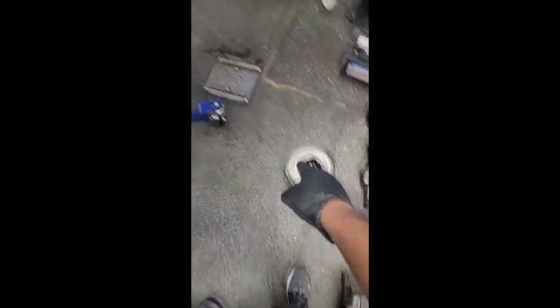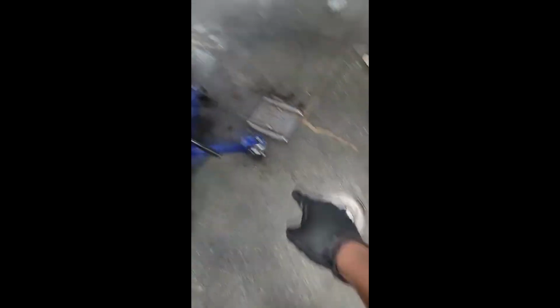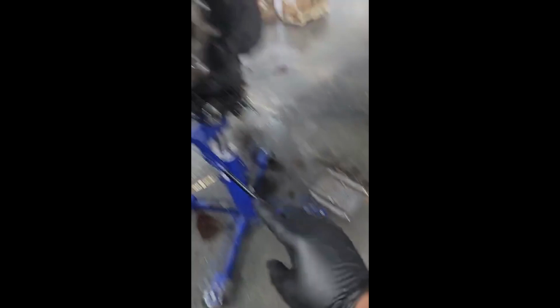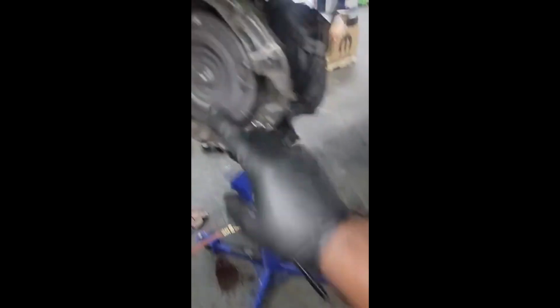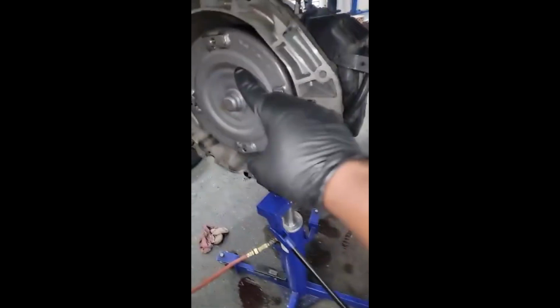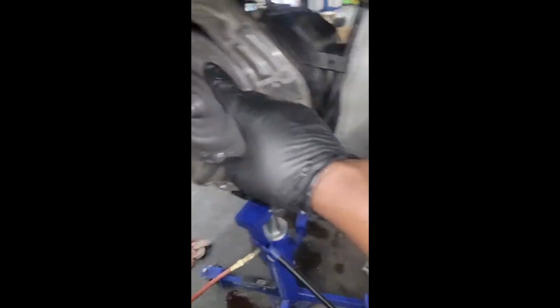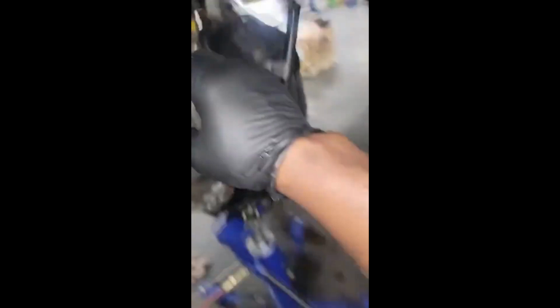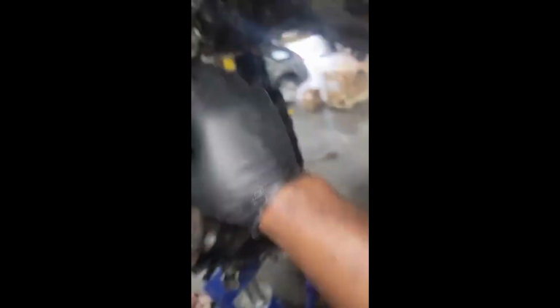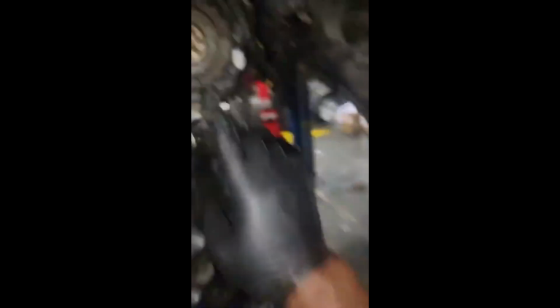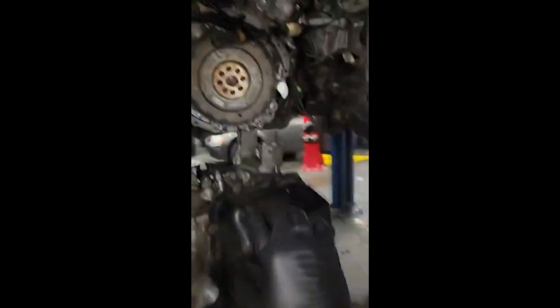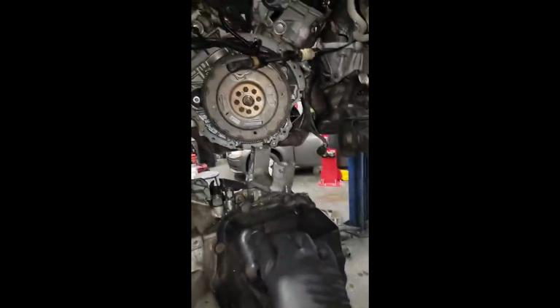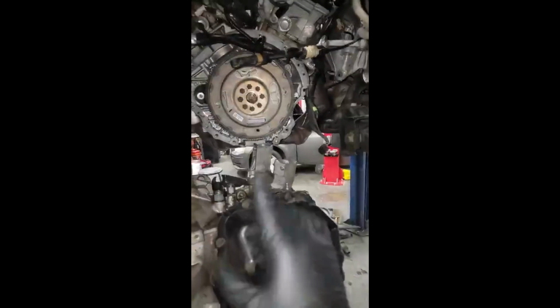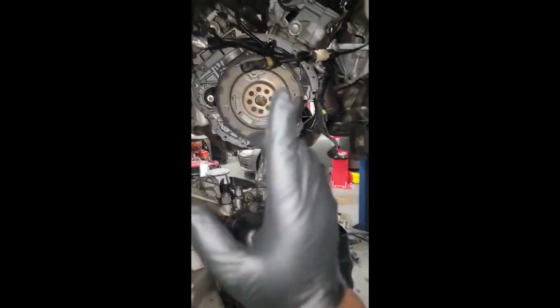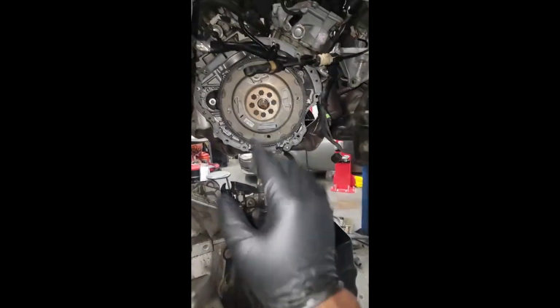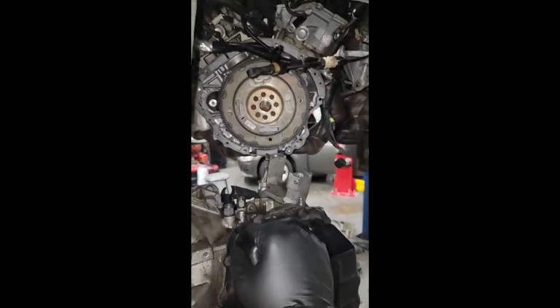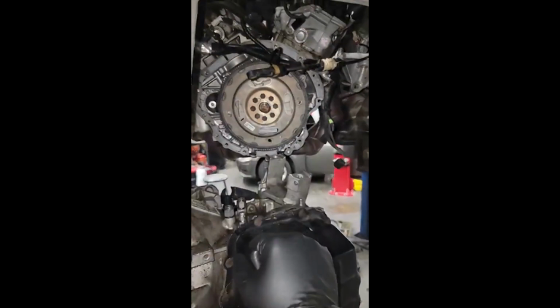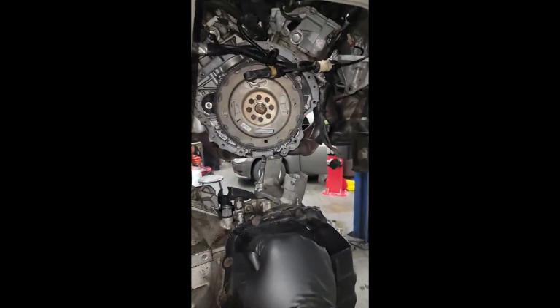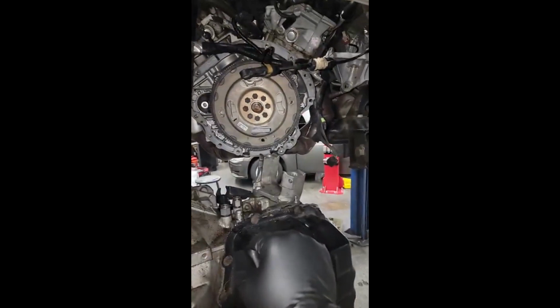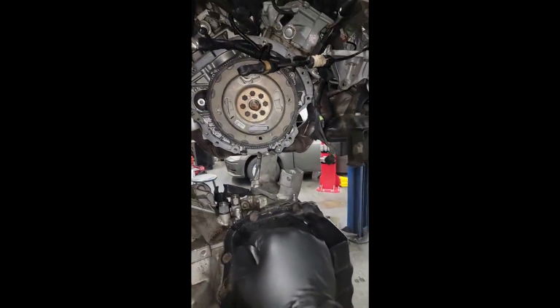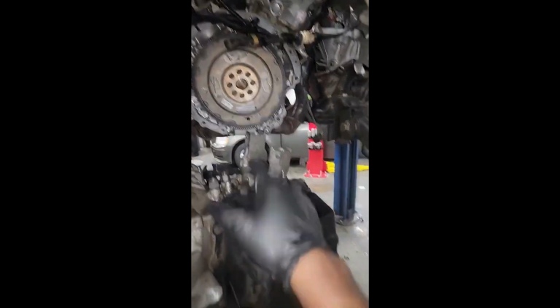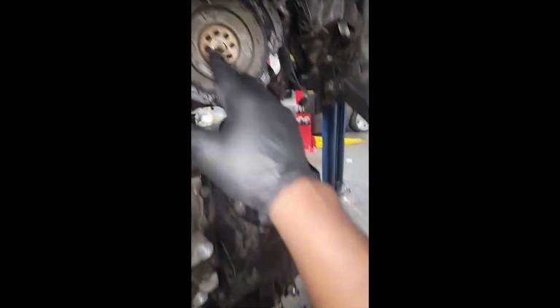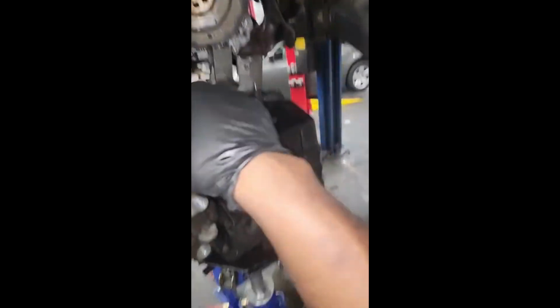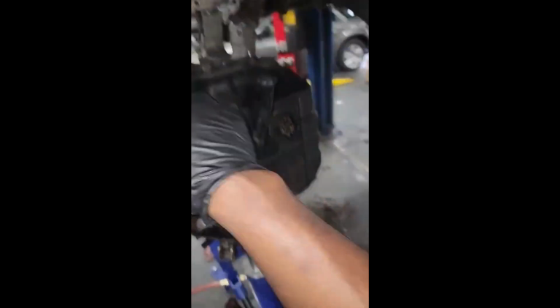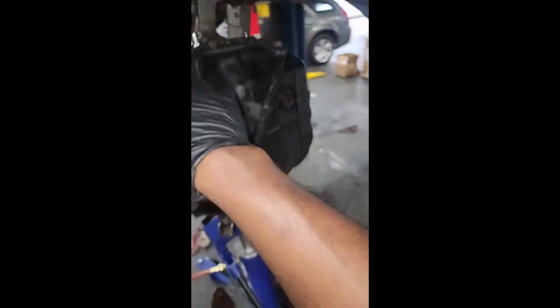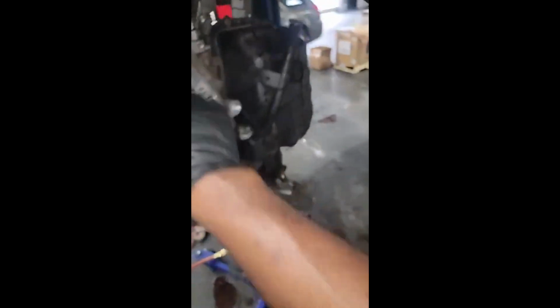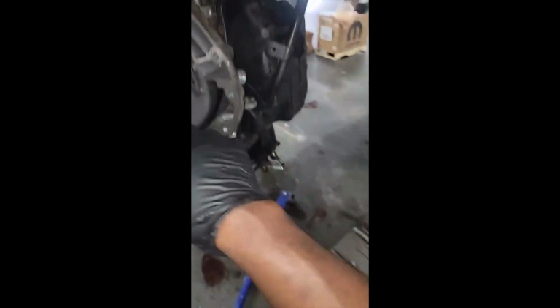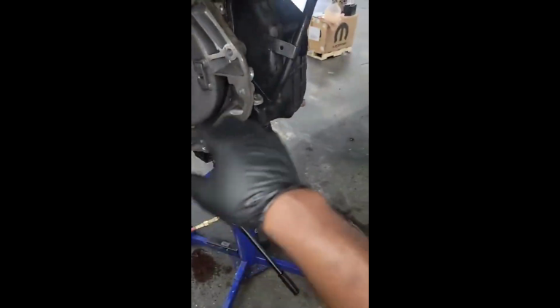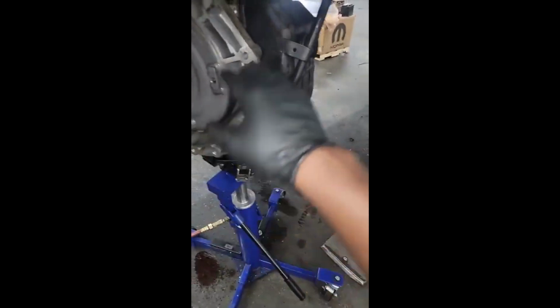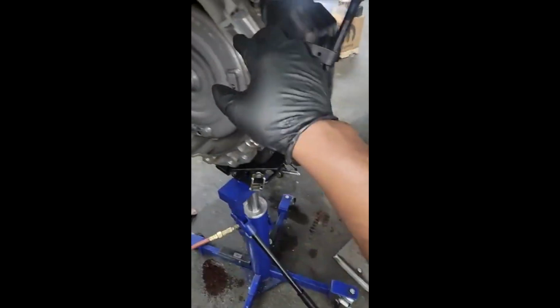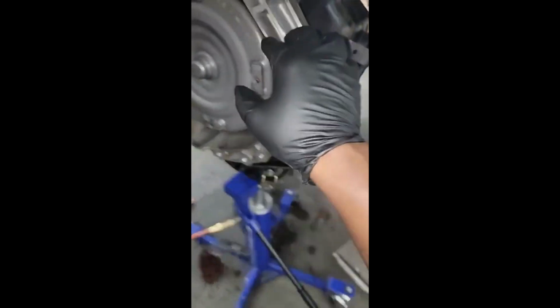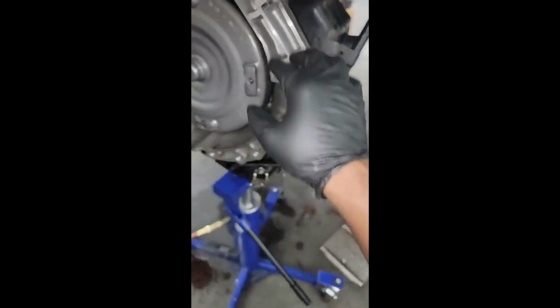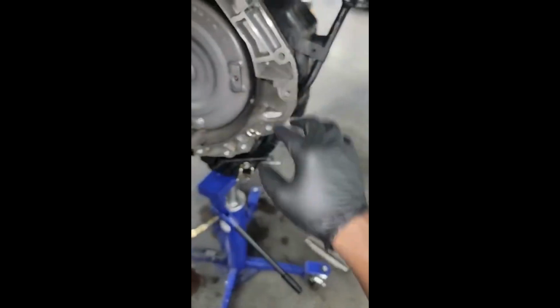That's the old torque converter, here's the new one. I'm about to put it back in, go drive it, and see what happens. I'll let y'all know in the comment section — thanks for watching.